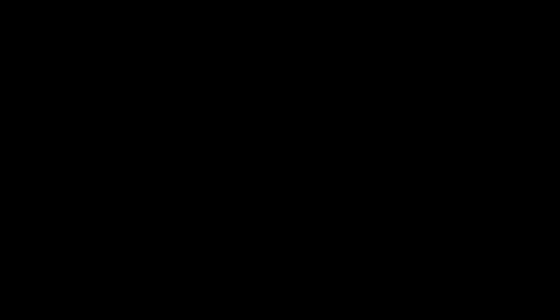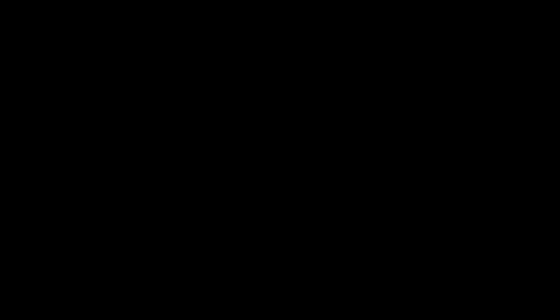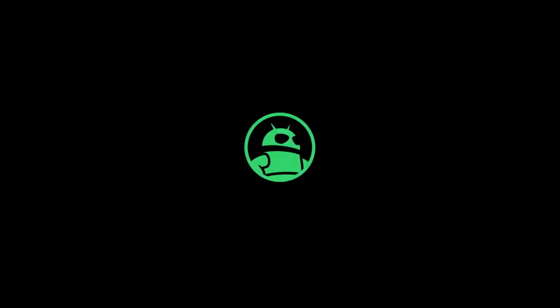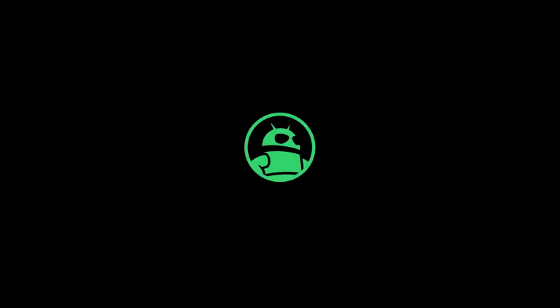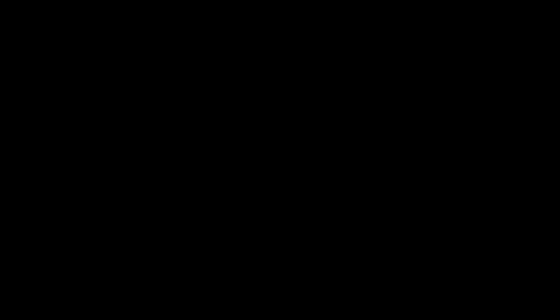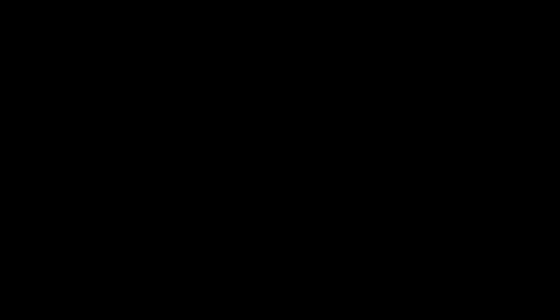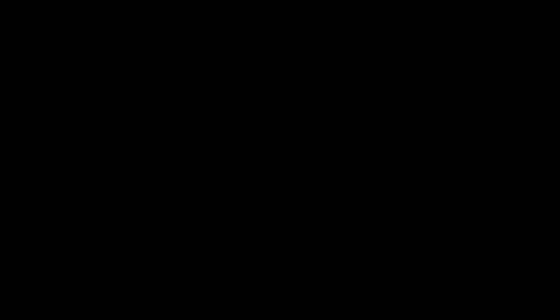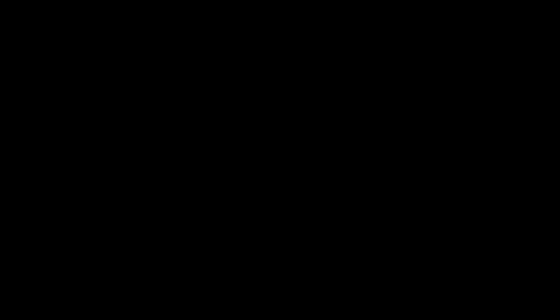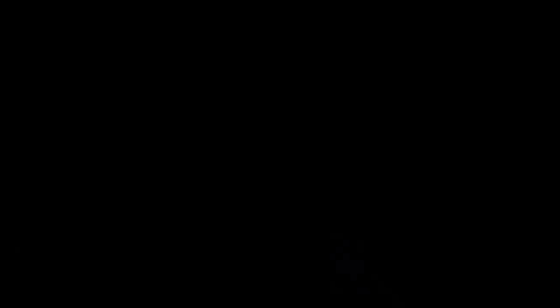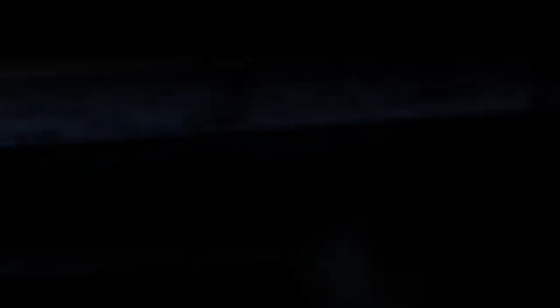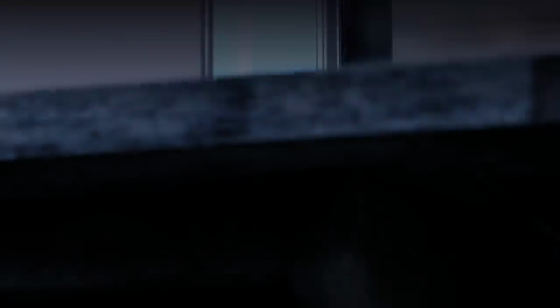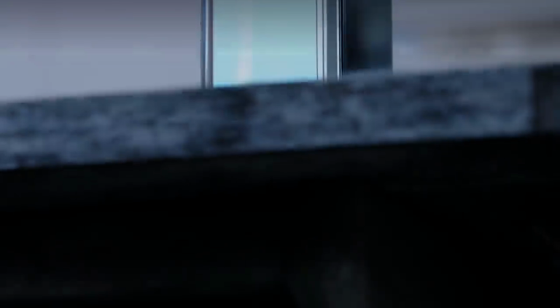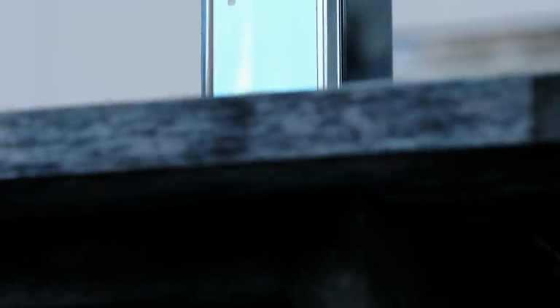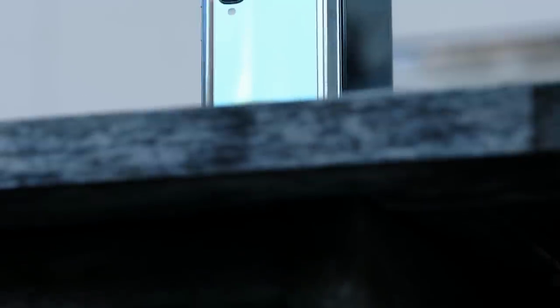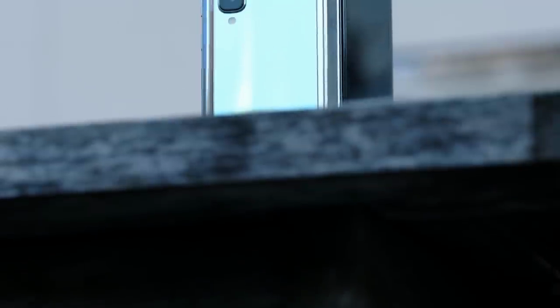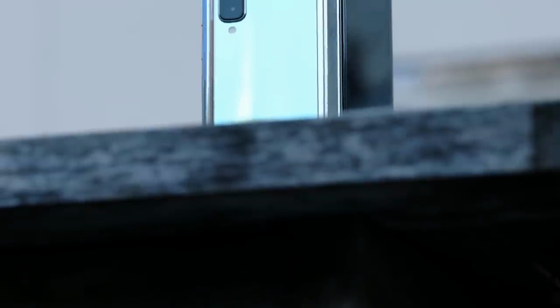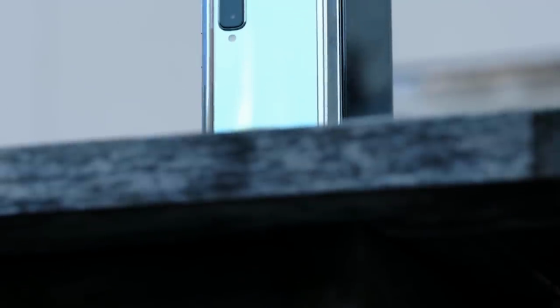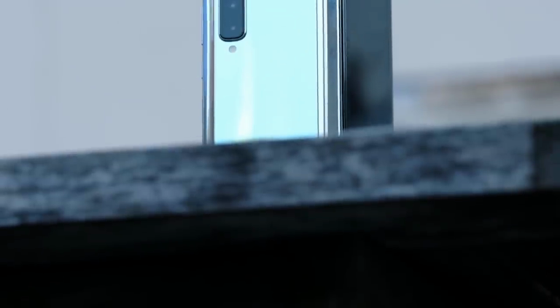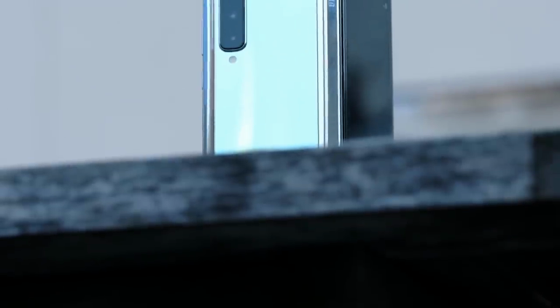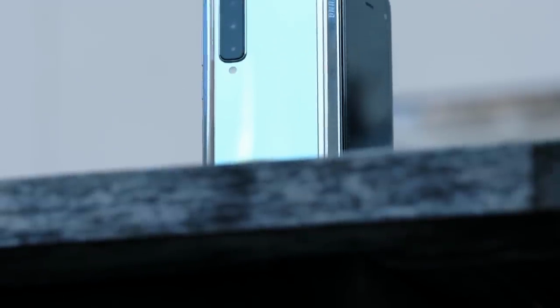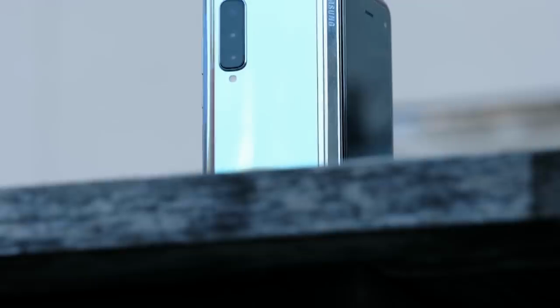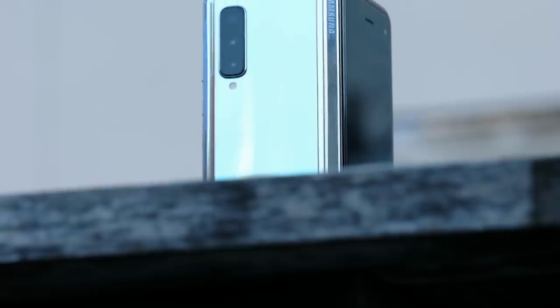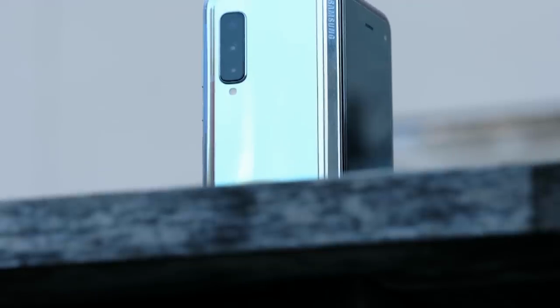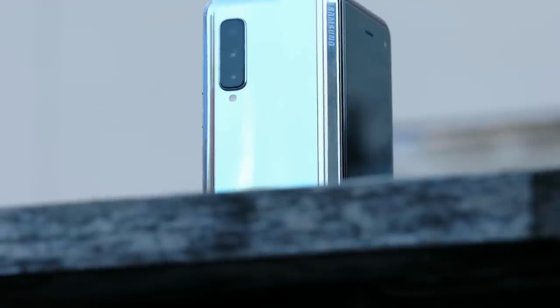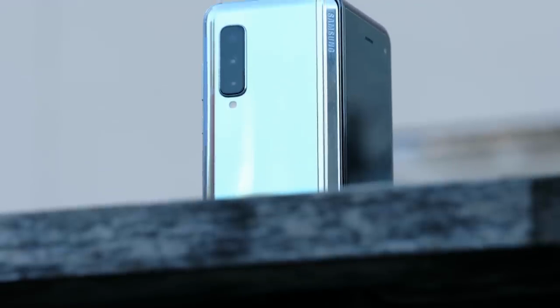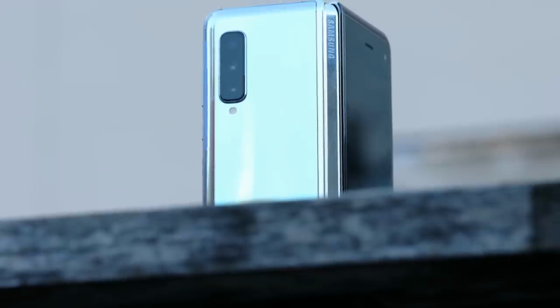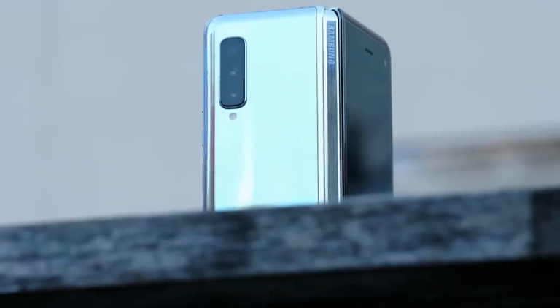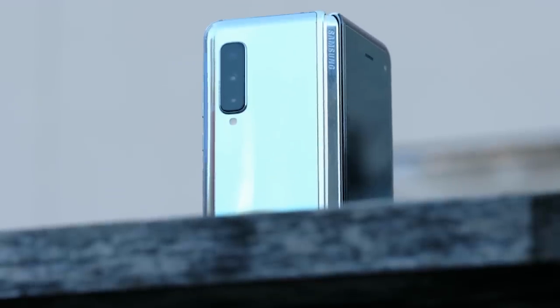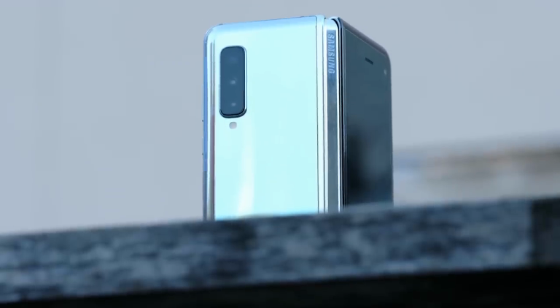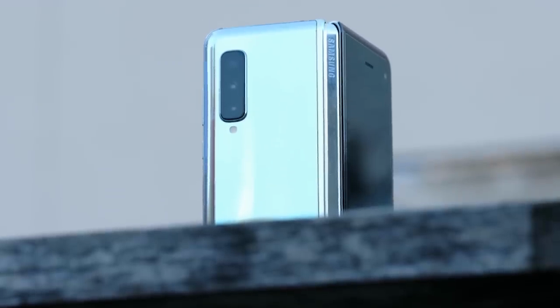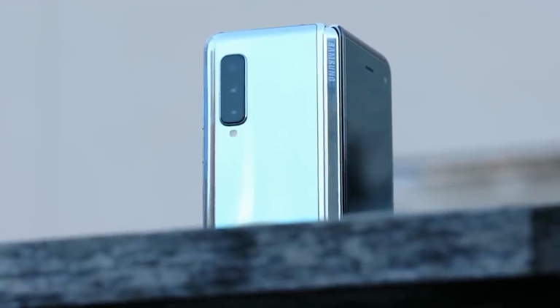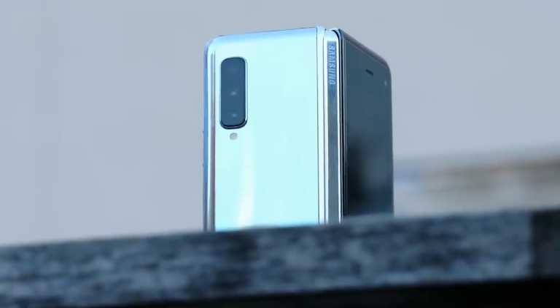This isn't a Samsung Galaxy Fold review. But if it was a Samsung Galaxy Fold review, these are probably the things I'd talk about.